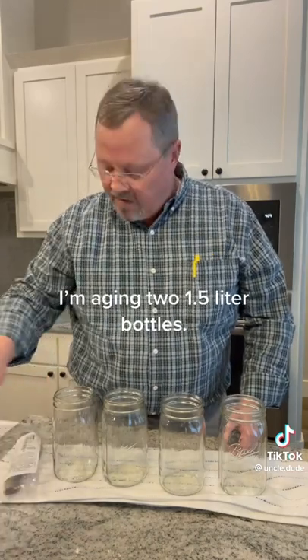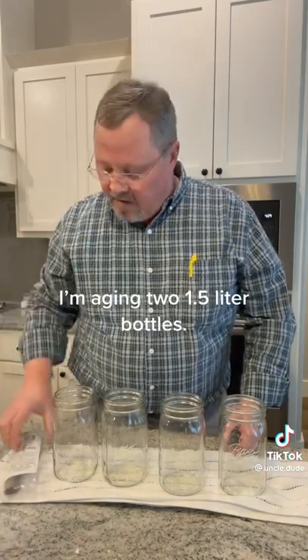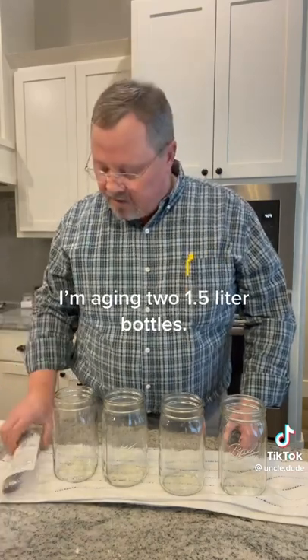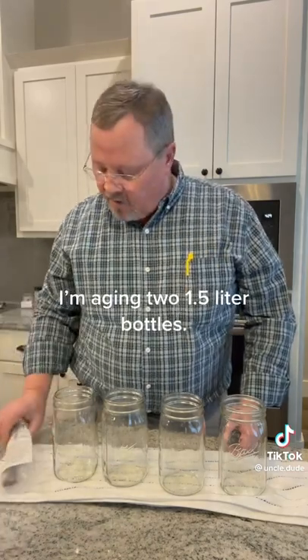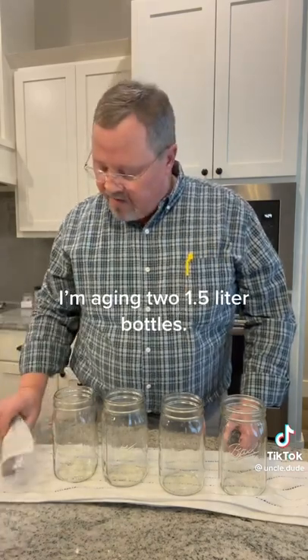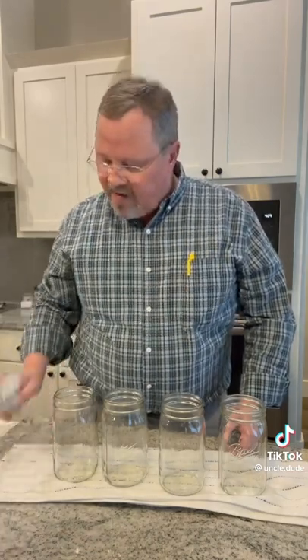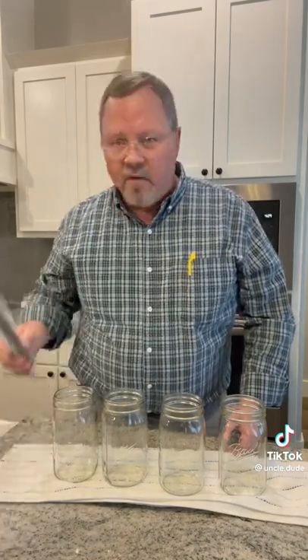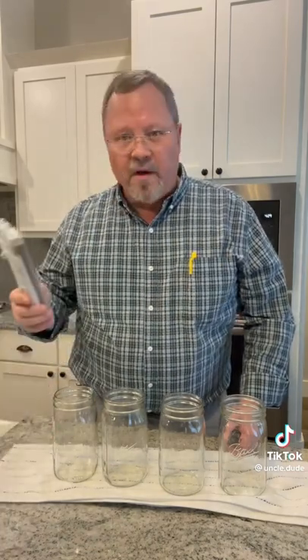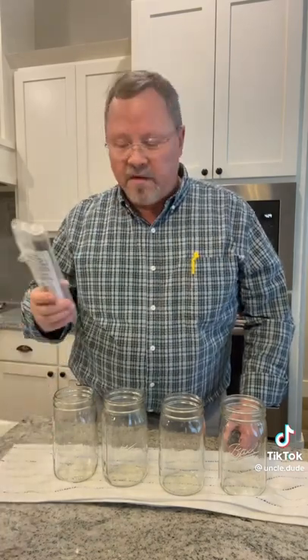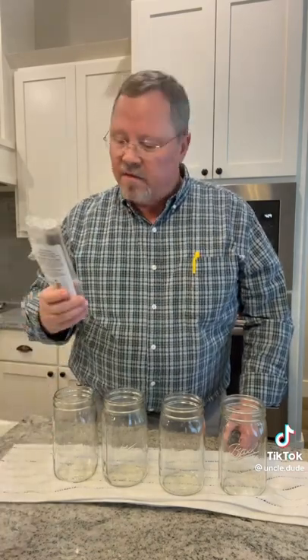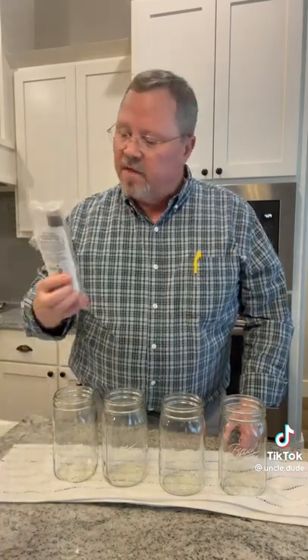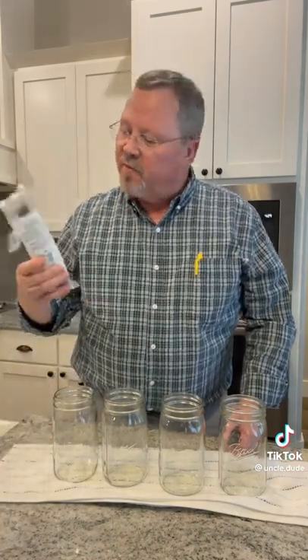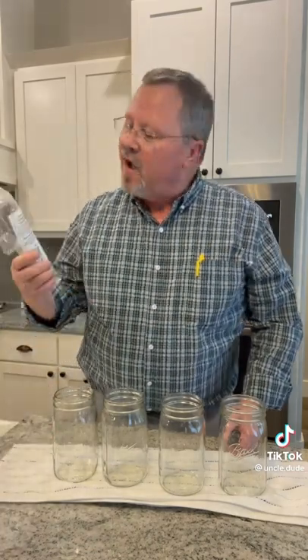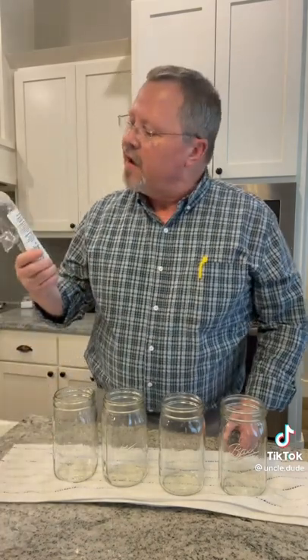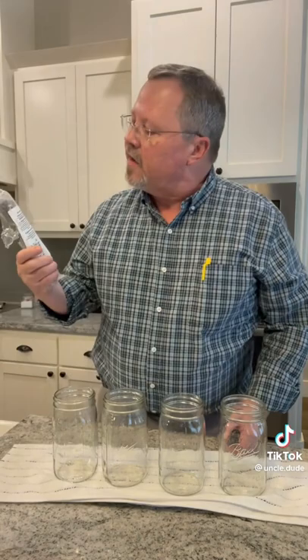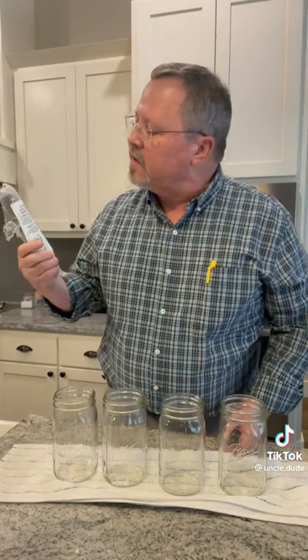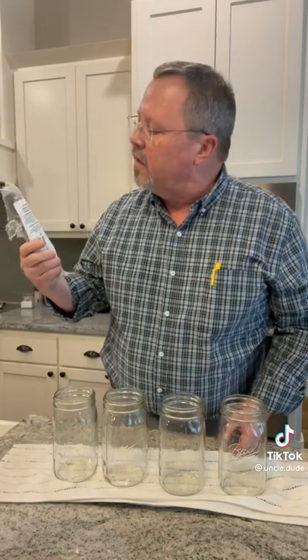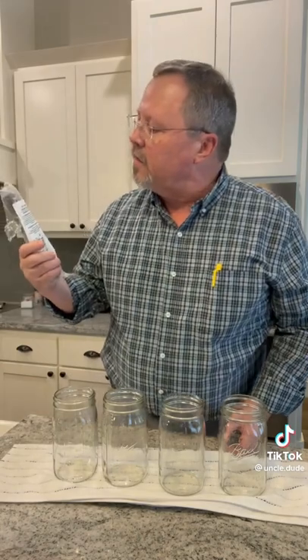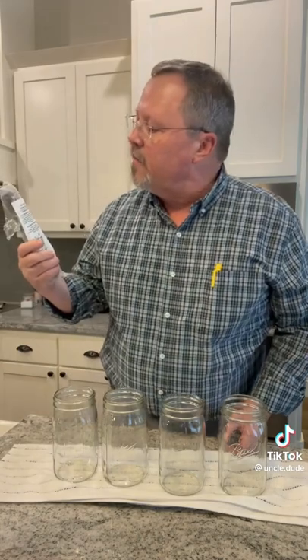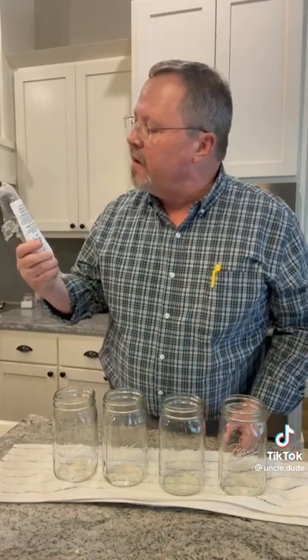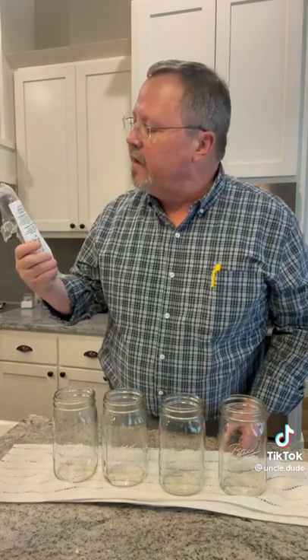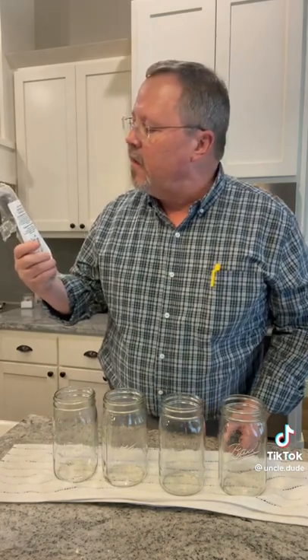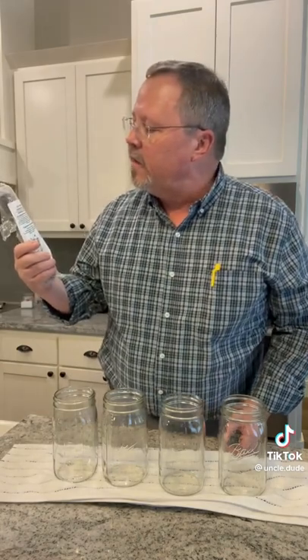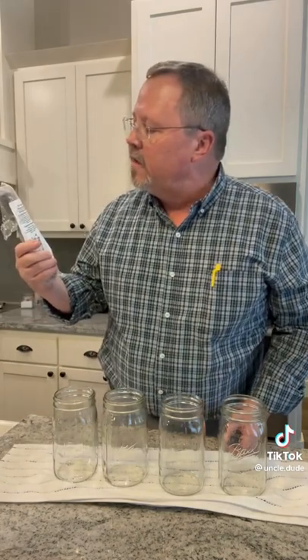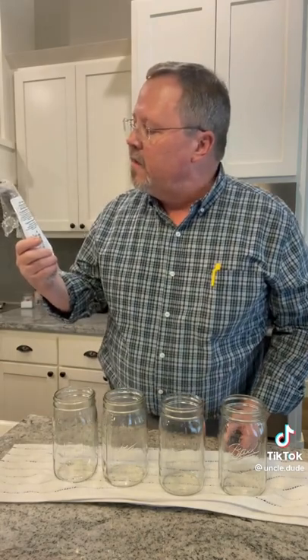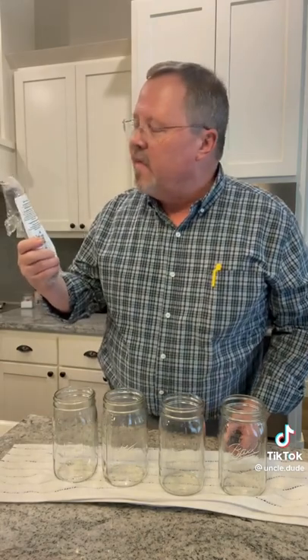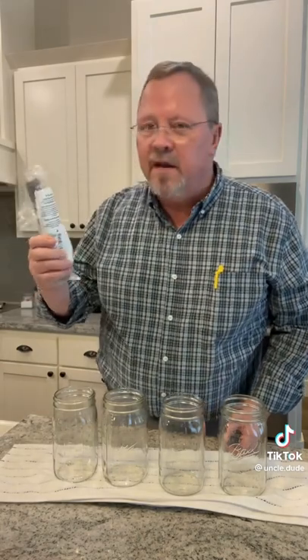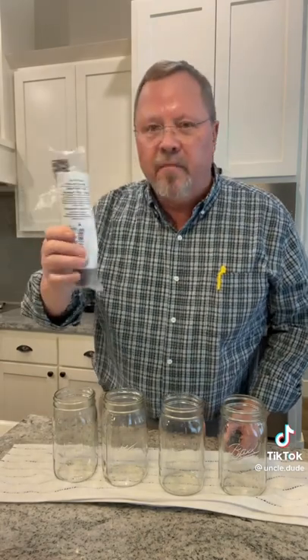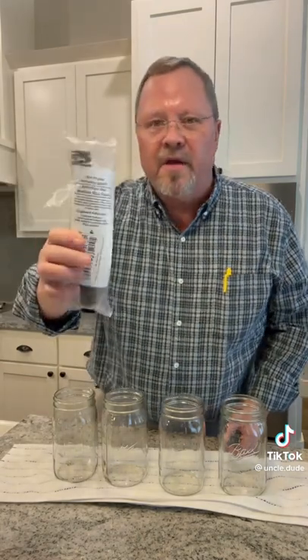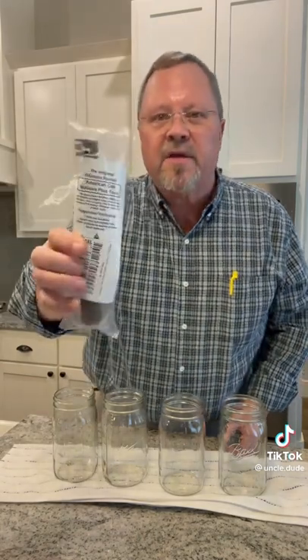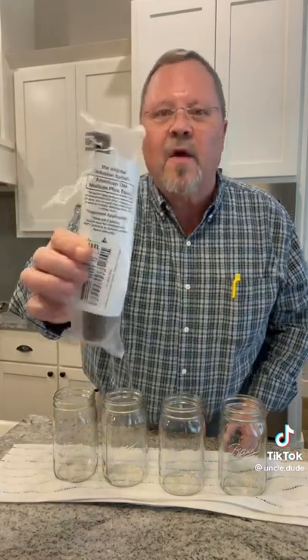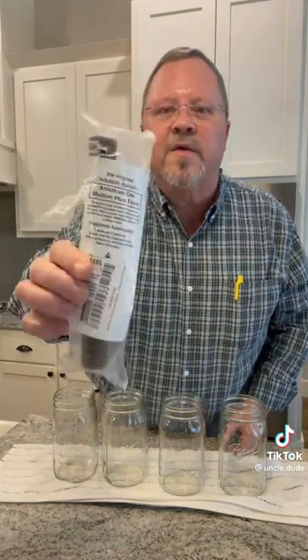So what I found was this product called American Oak Medium Plus Toast.